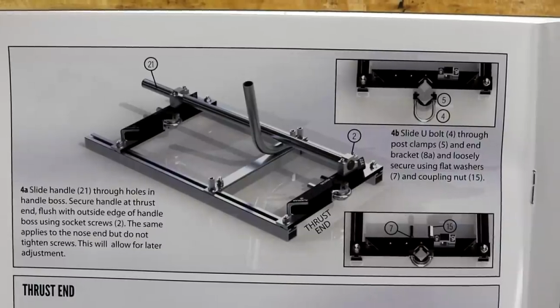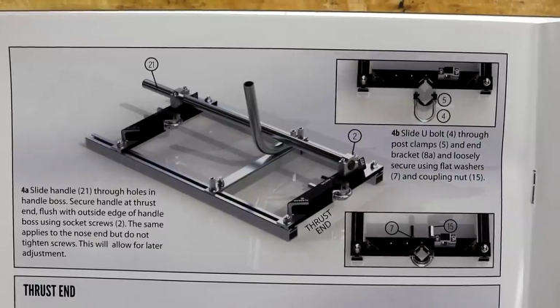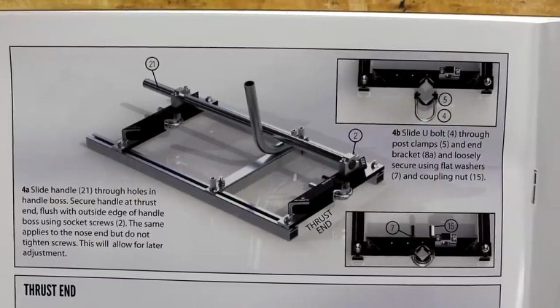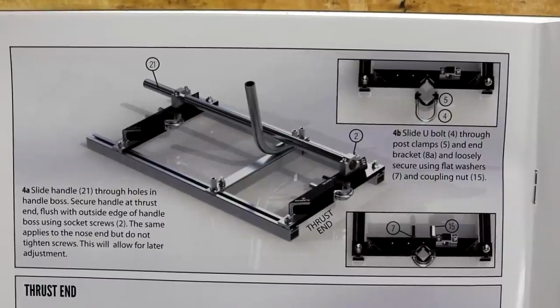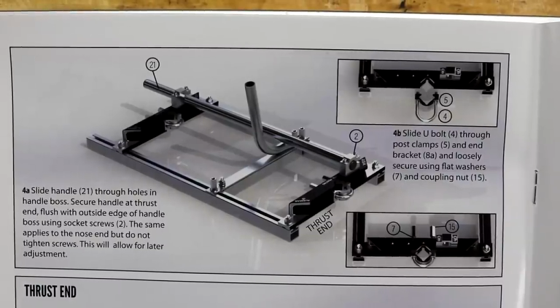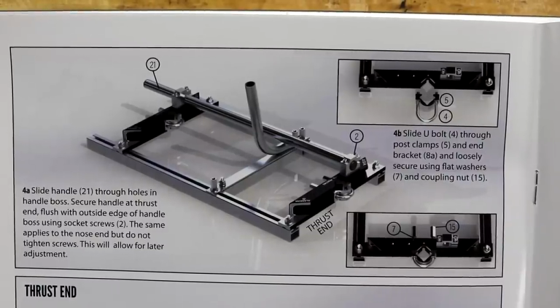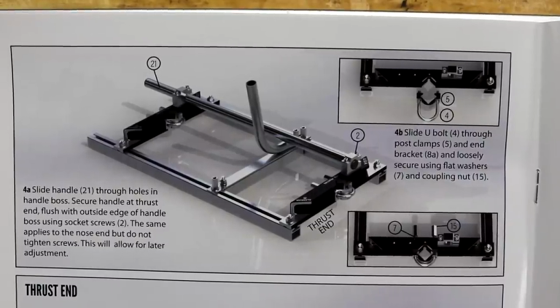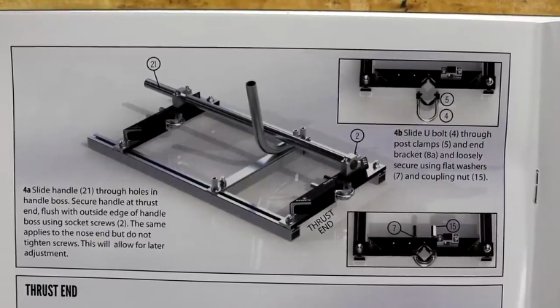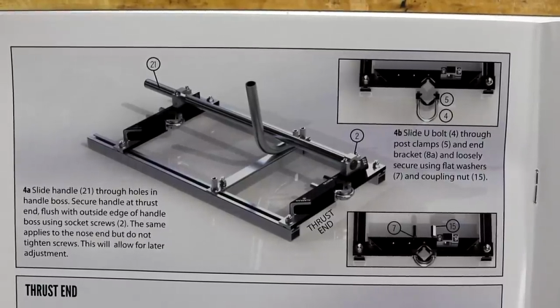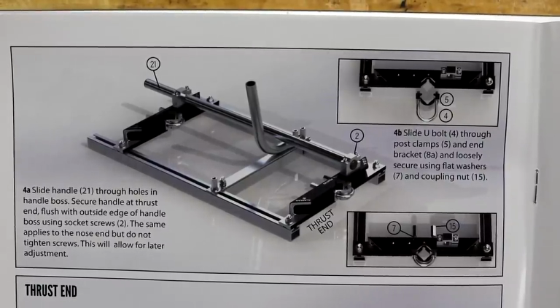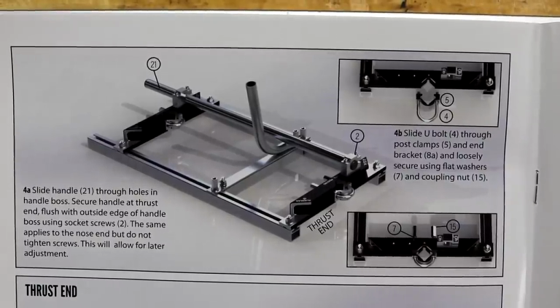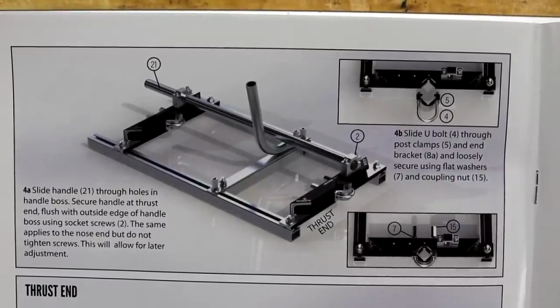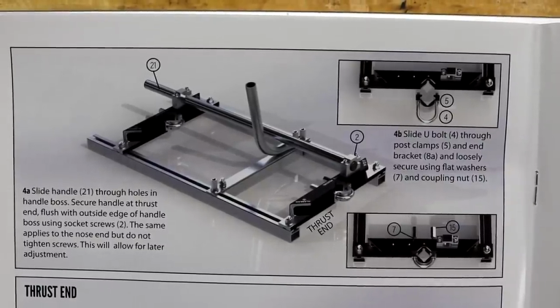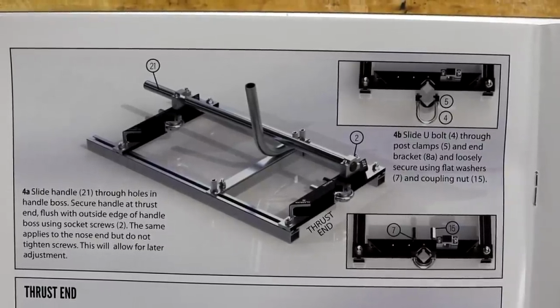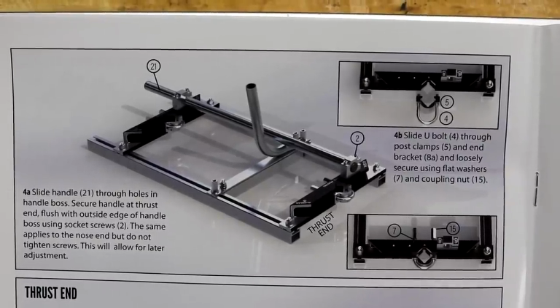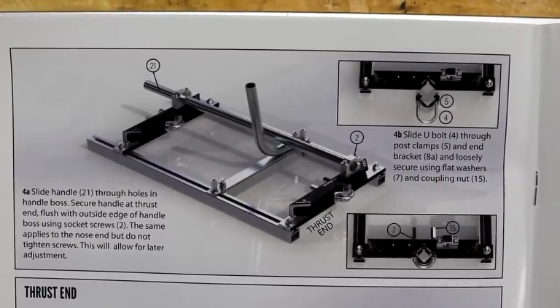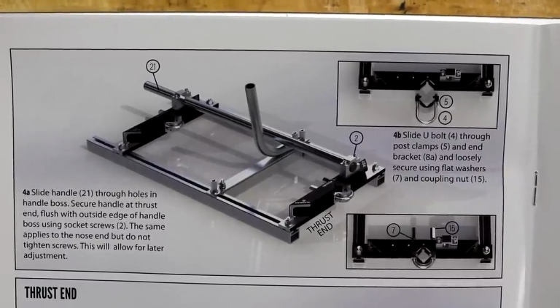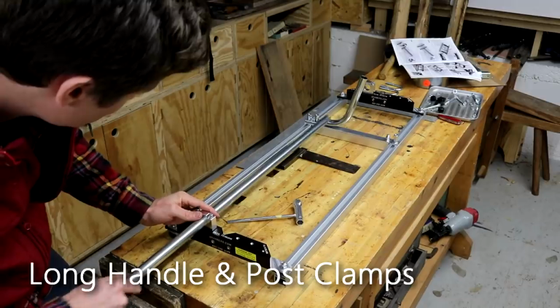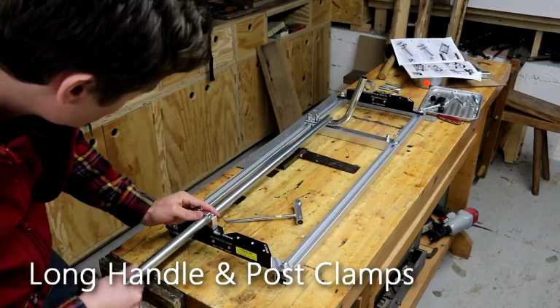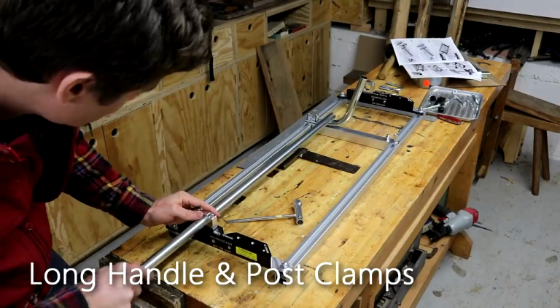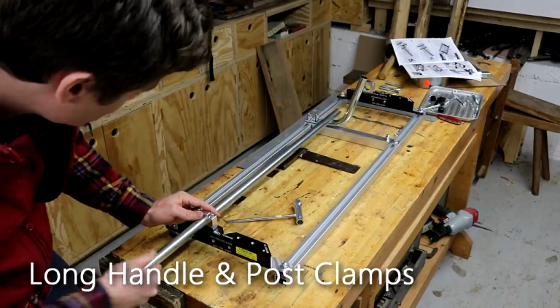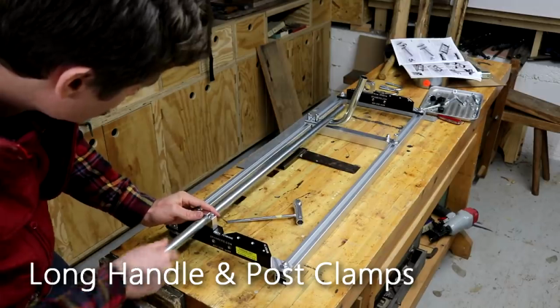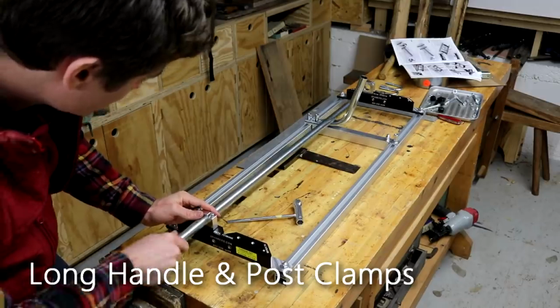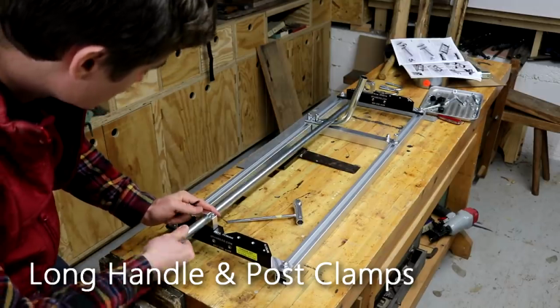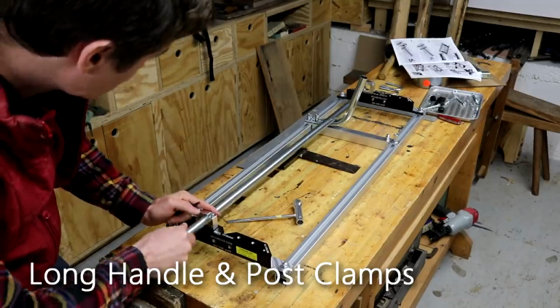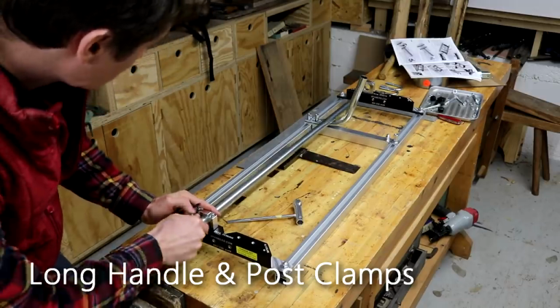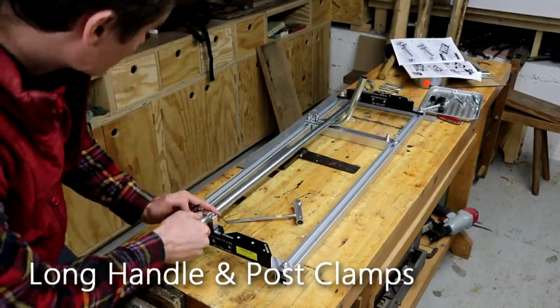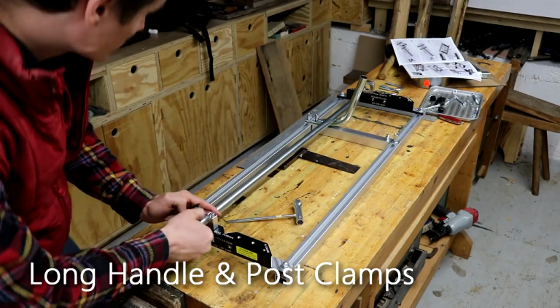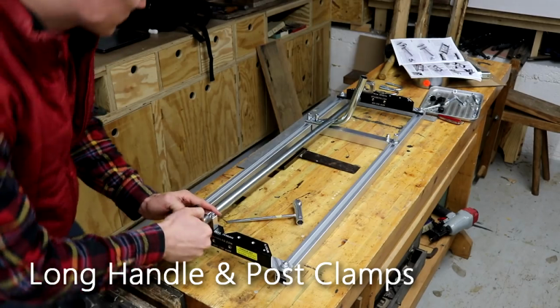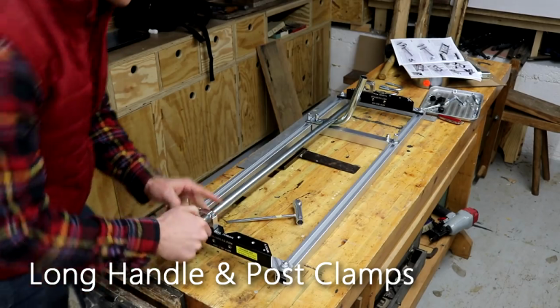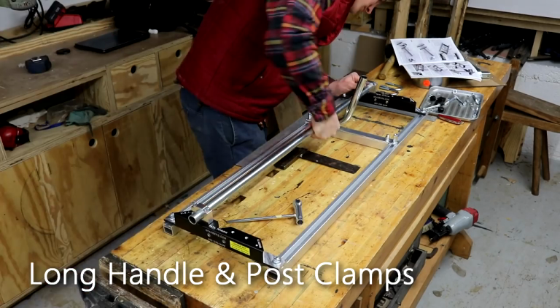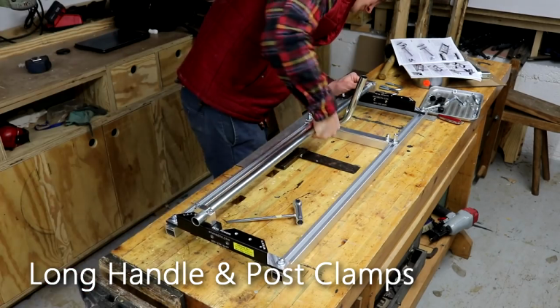With this part of the assembly, you're almost done completing the frame of the mill. The only thing you need to do now is slide the handle through the bosses on the end brackets as well as installing the post clamps.